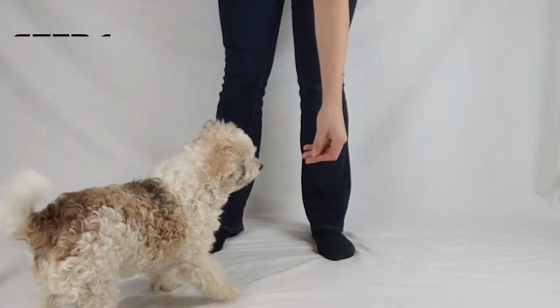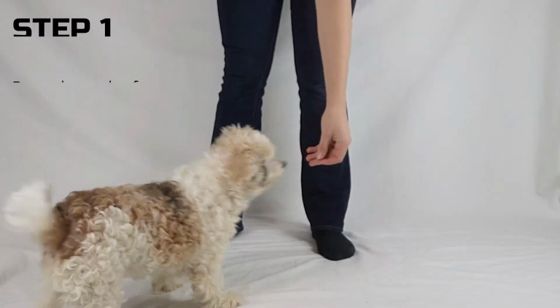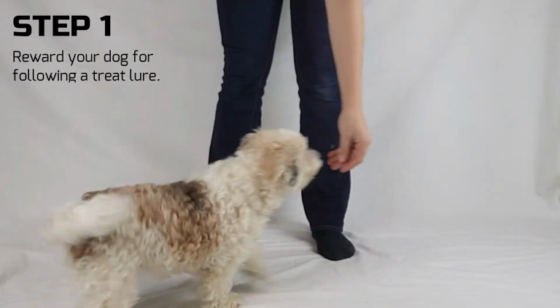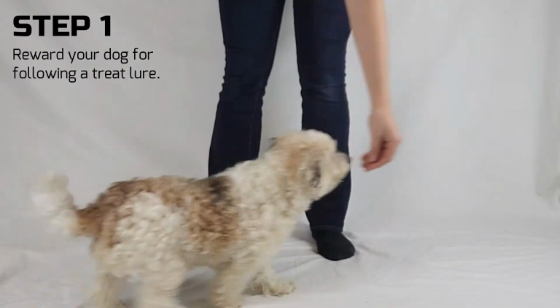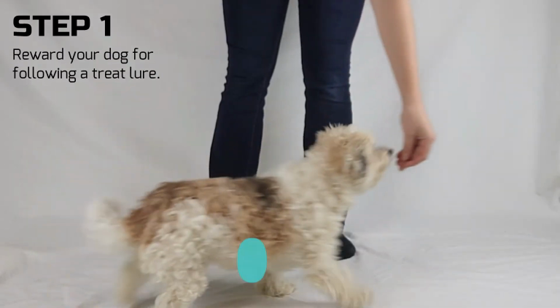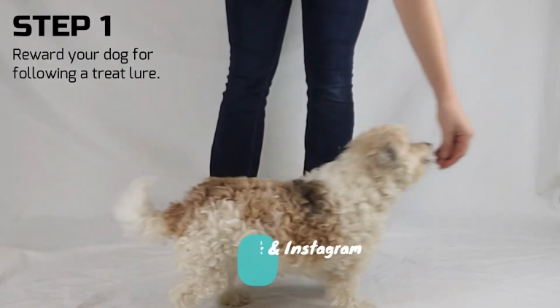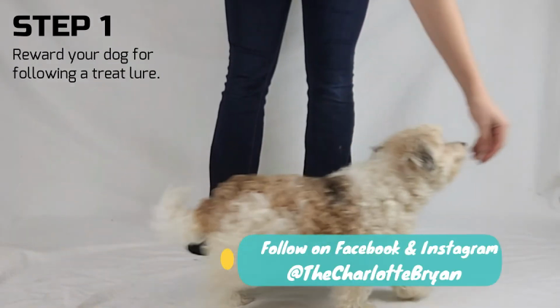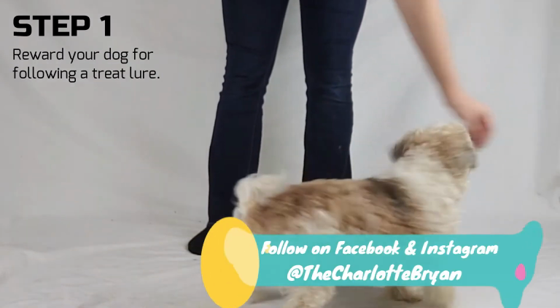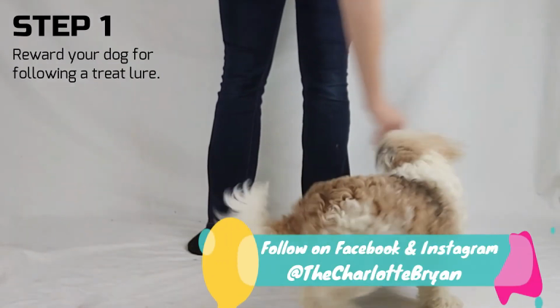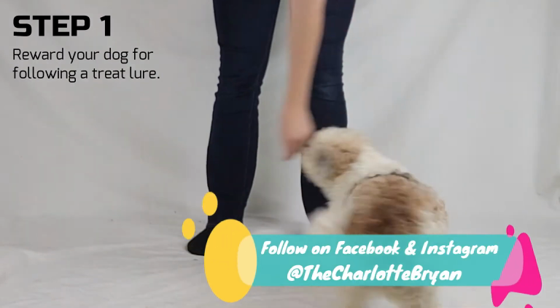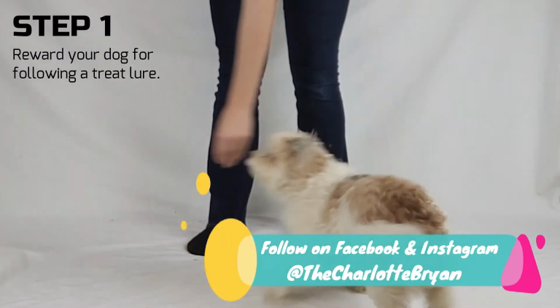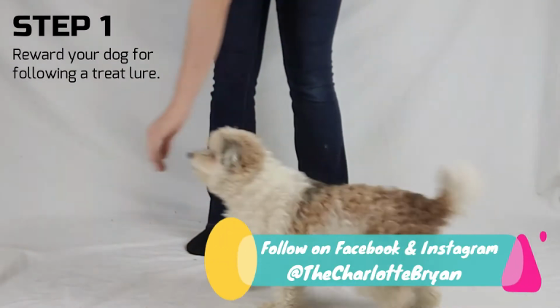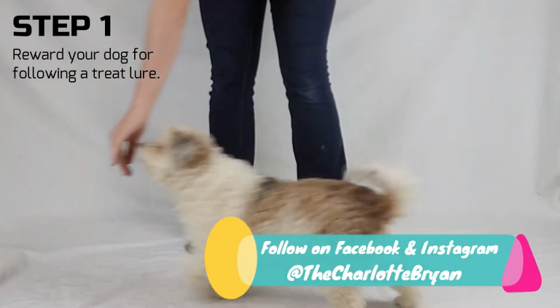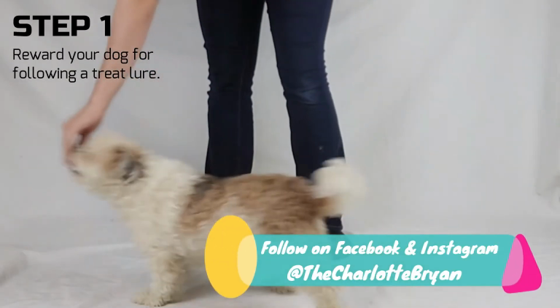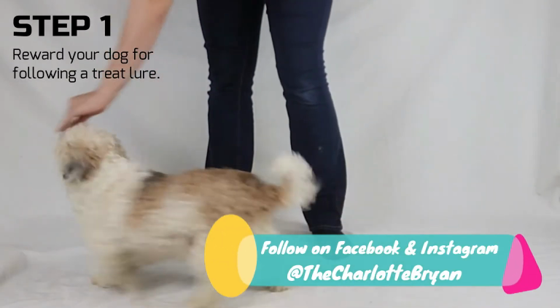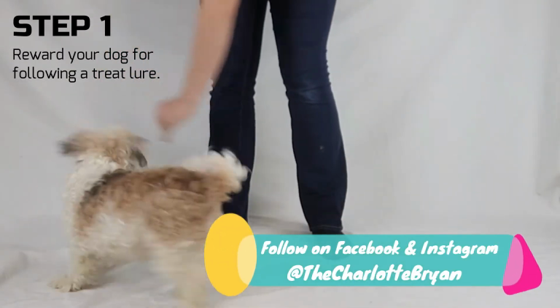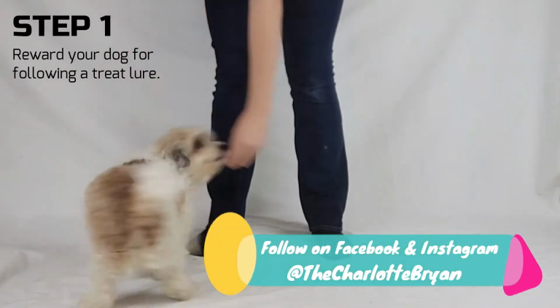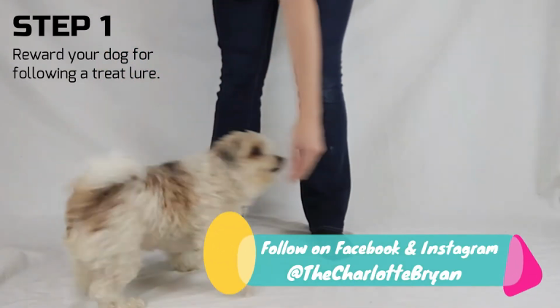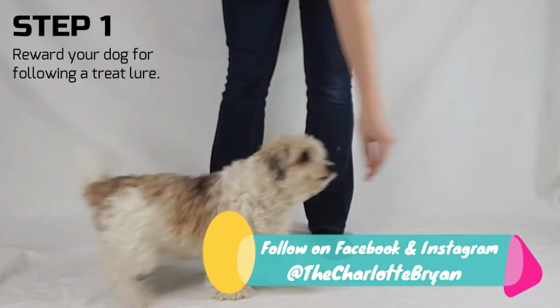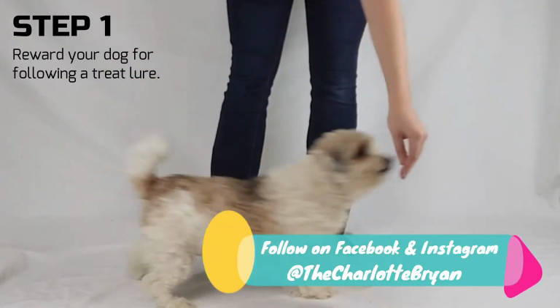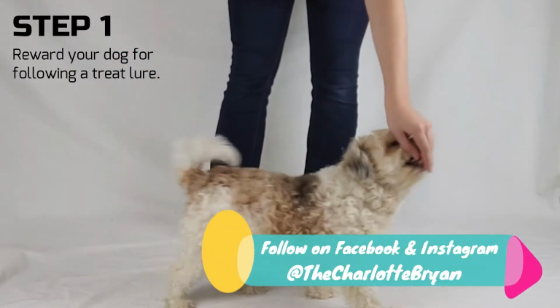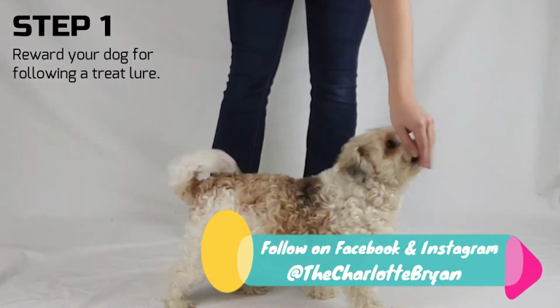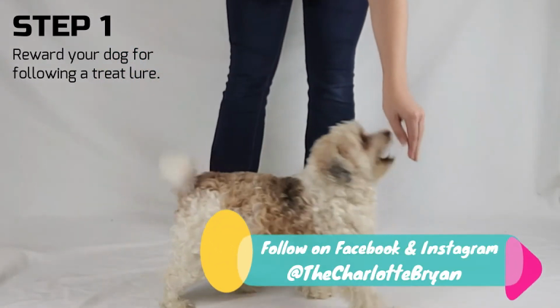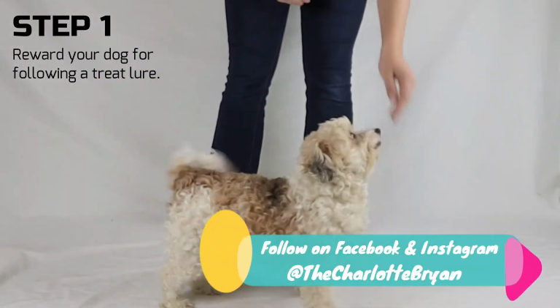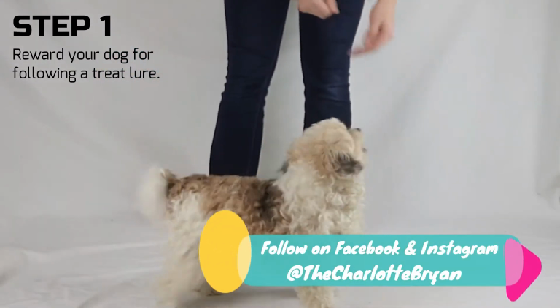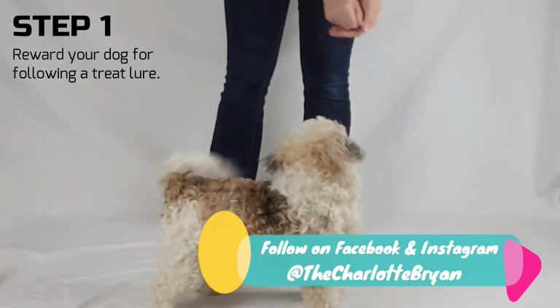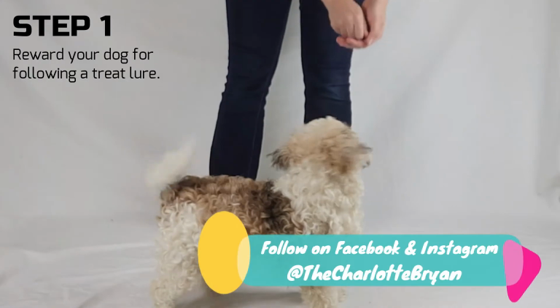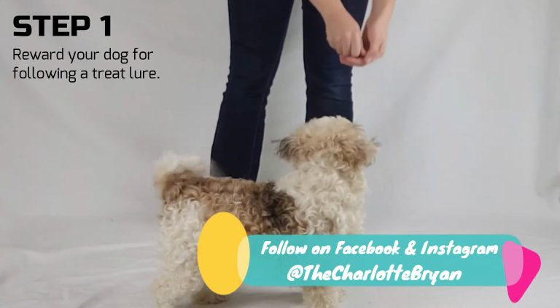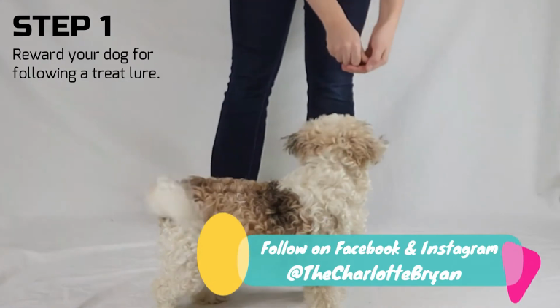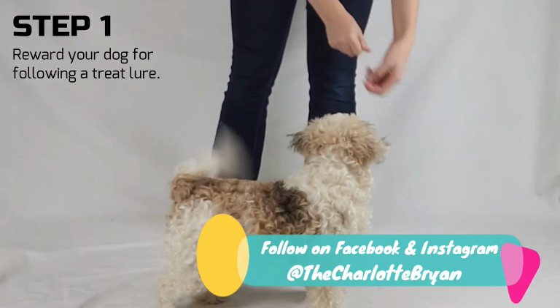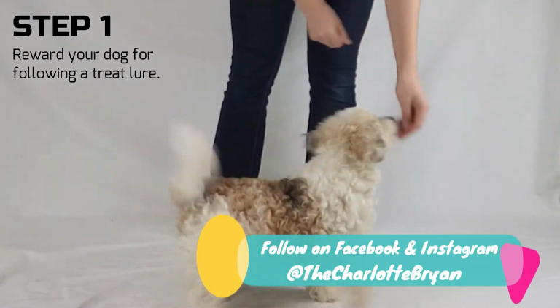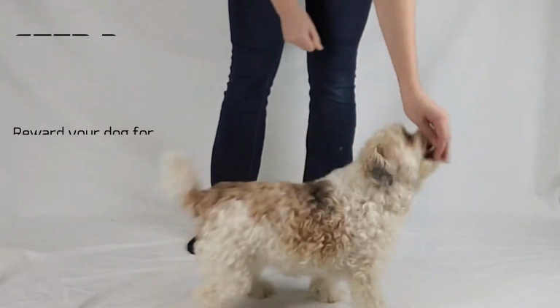Step 1. Ensure your dog will follow a treat lure. The more enthusiastically they follow the lure, the better.